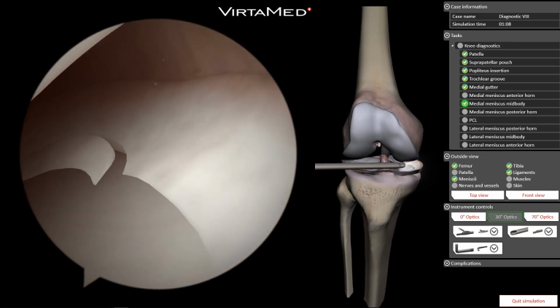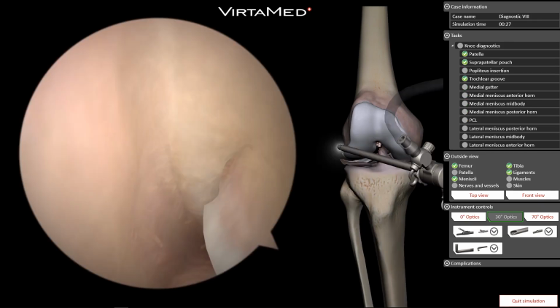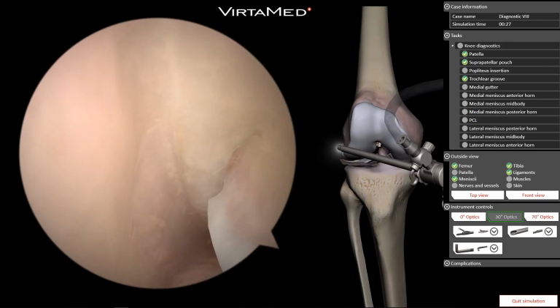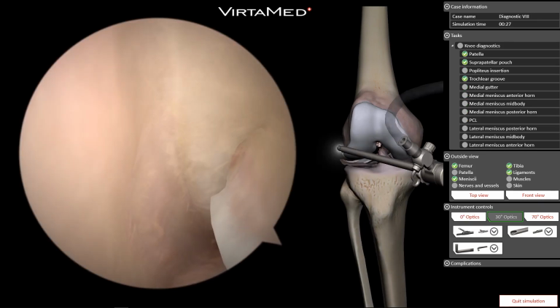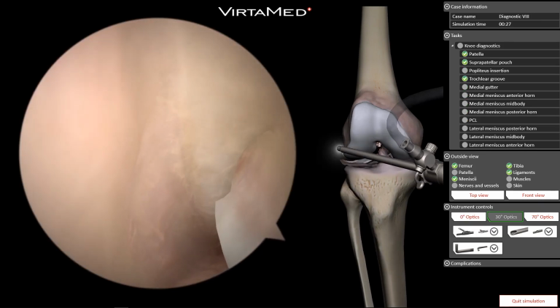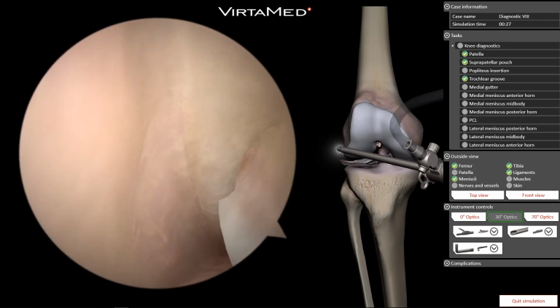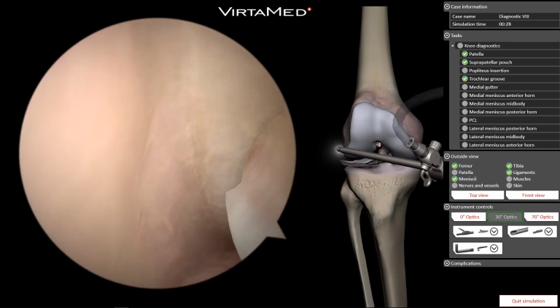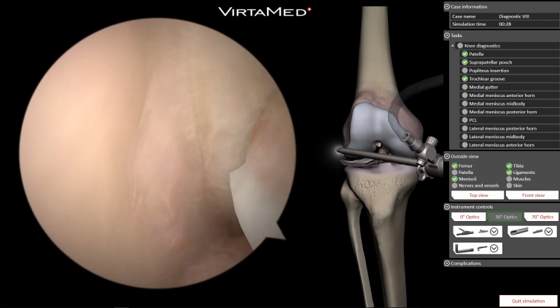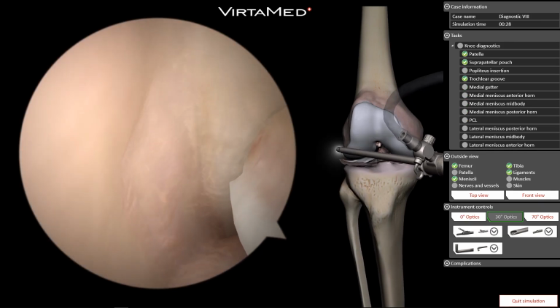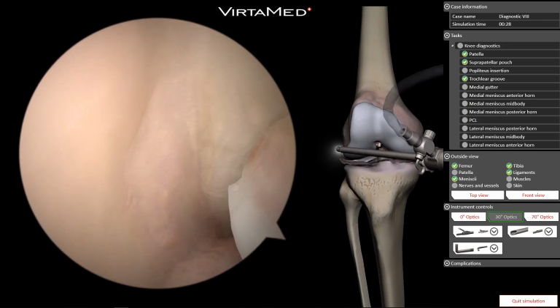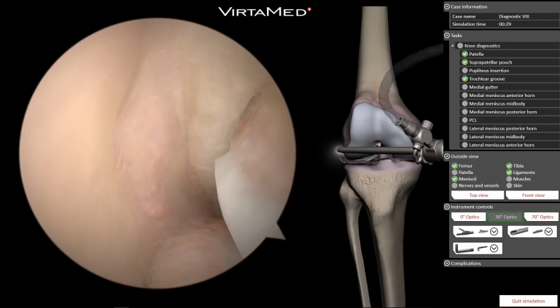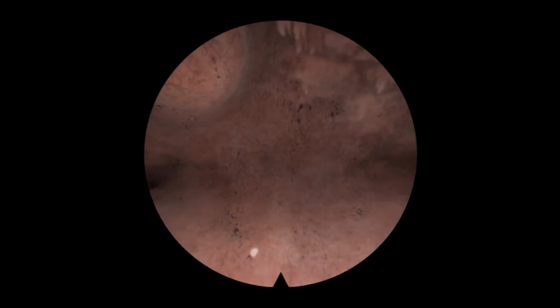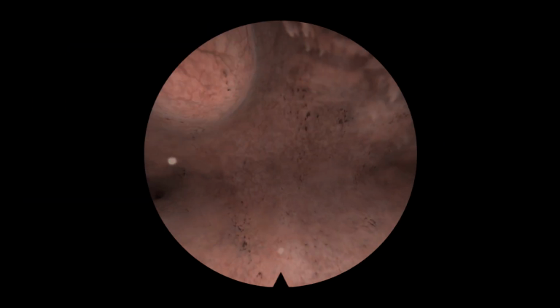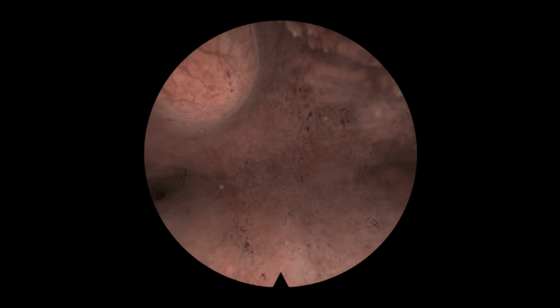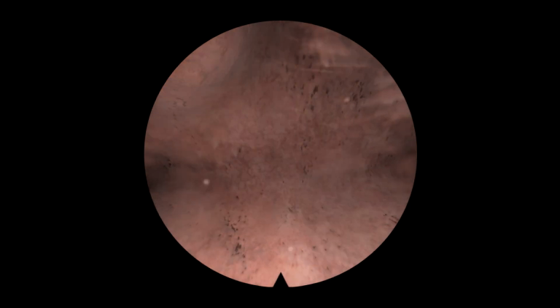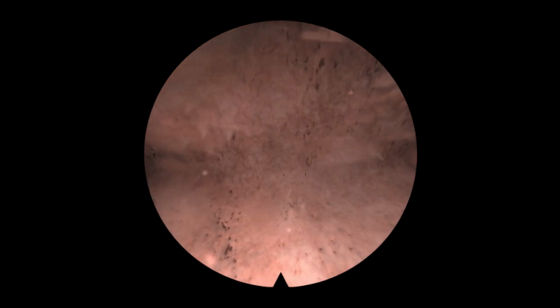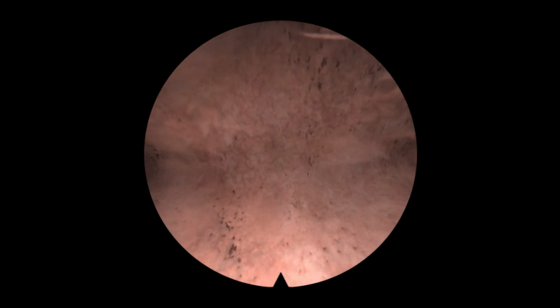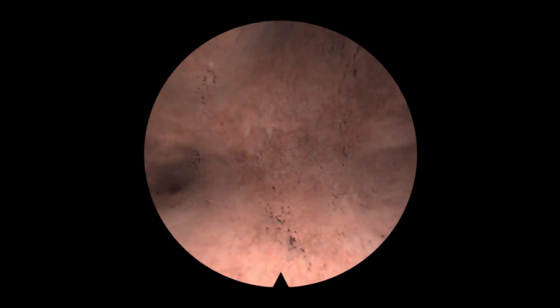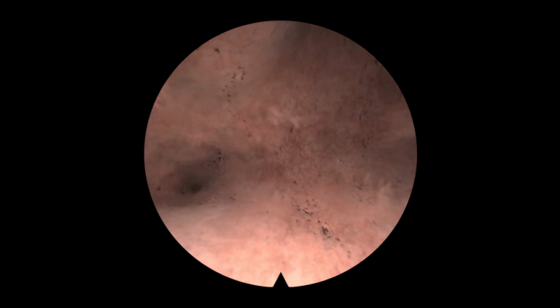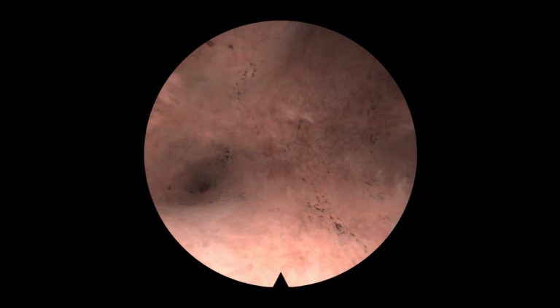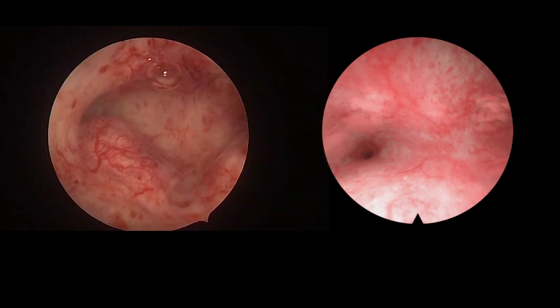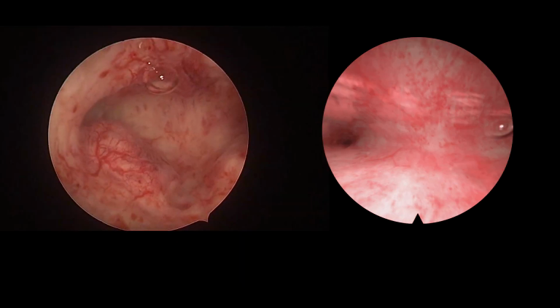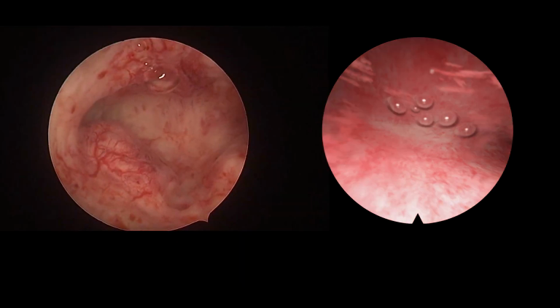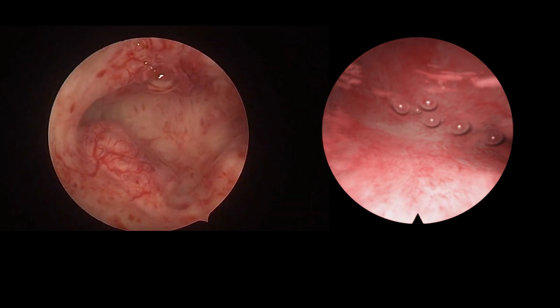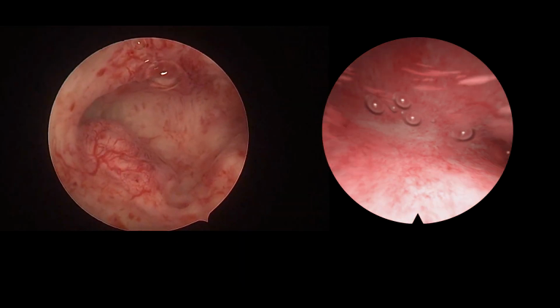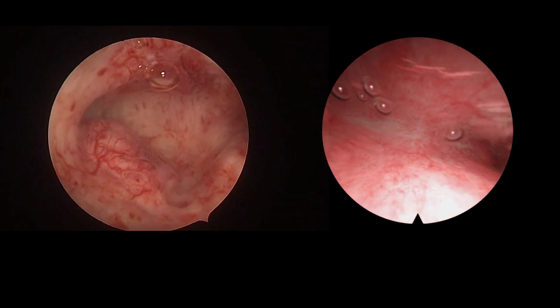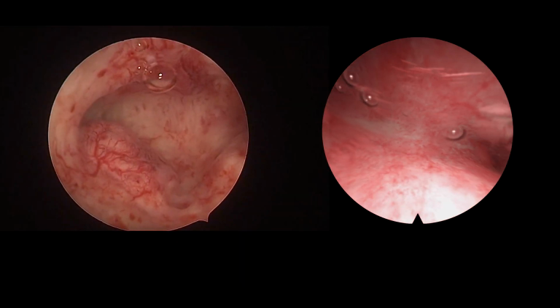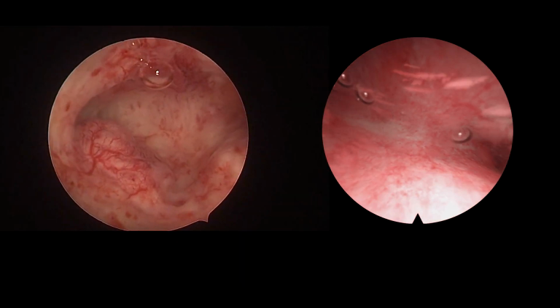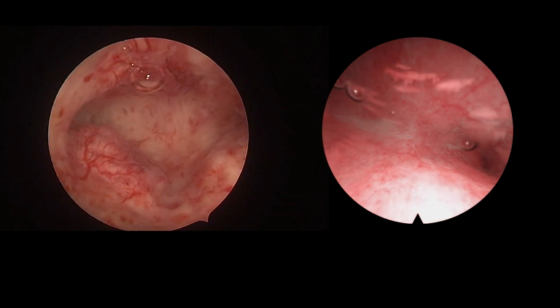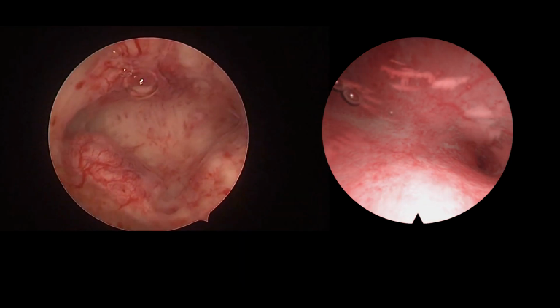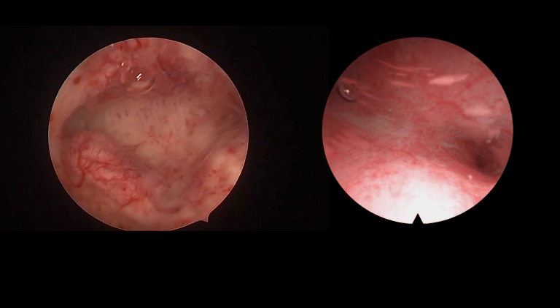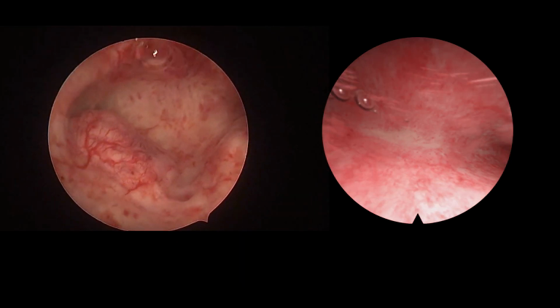Our photorealistic graphics are, well, photorealistic. Can you spot which one is a simulation?